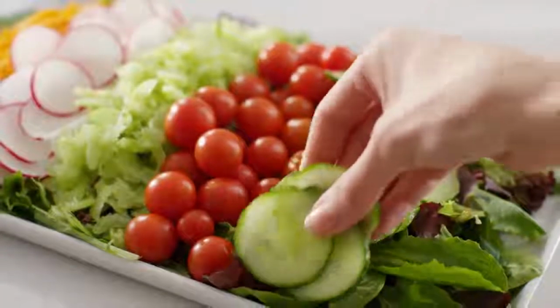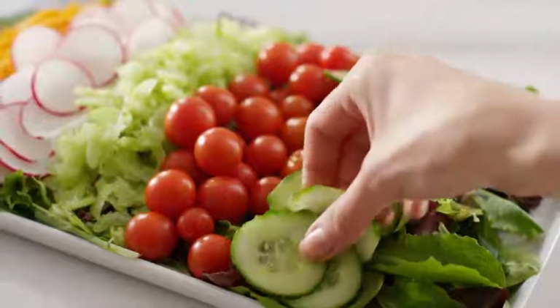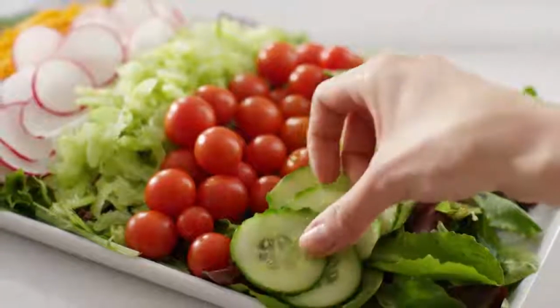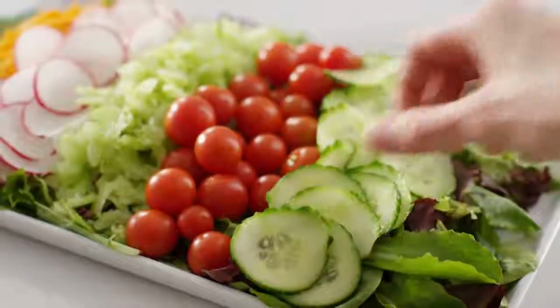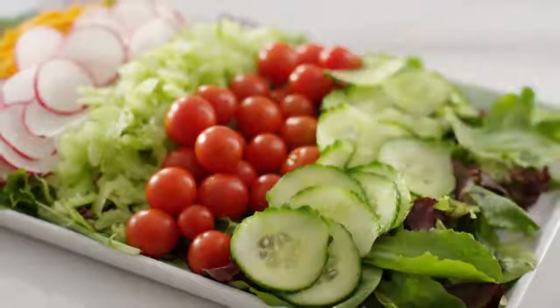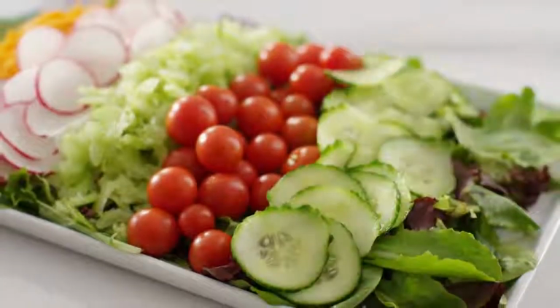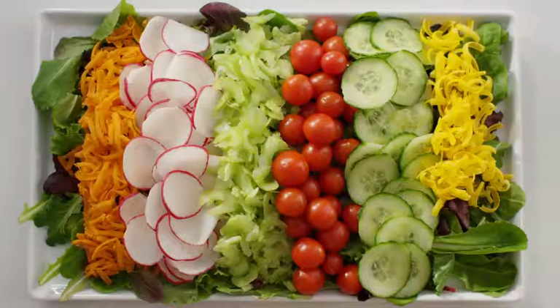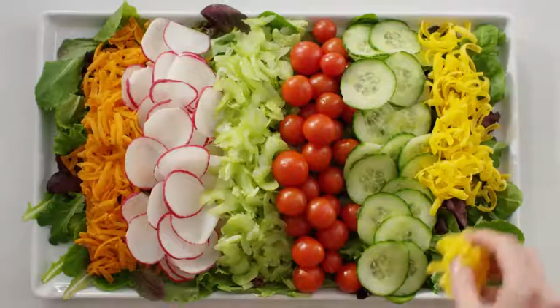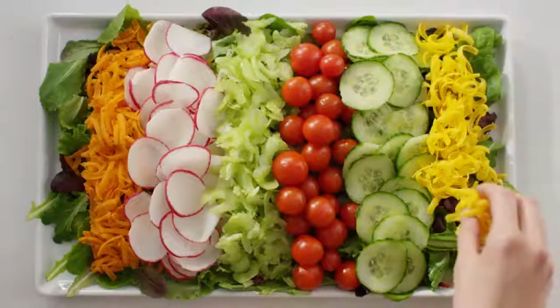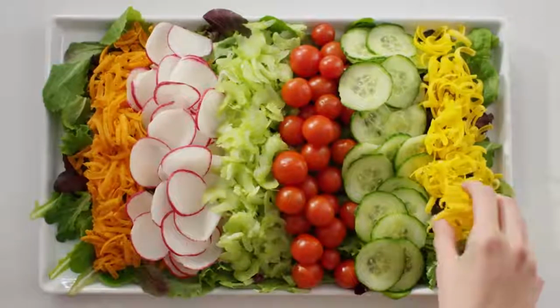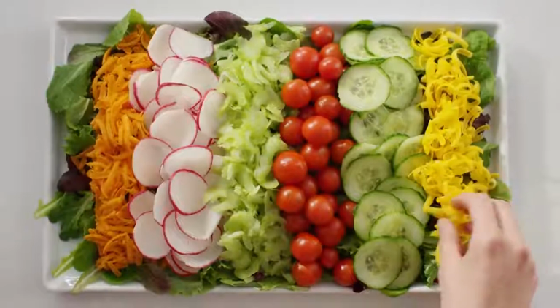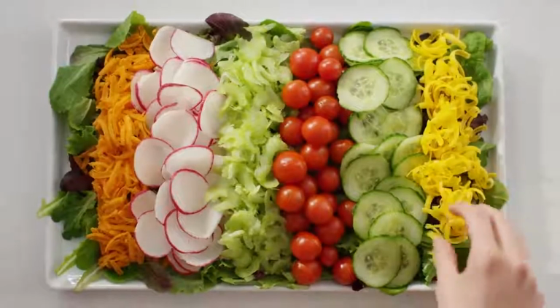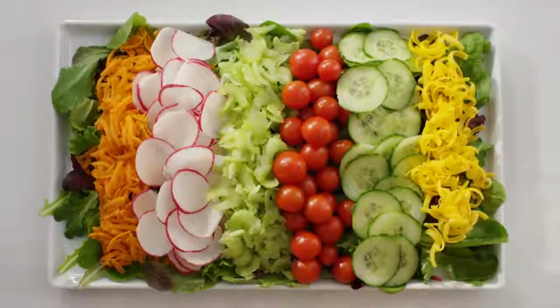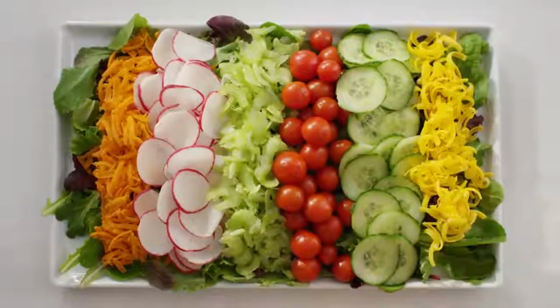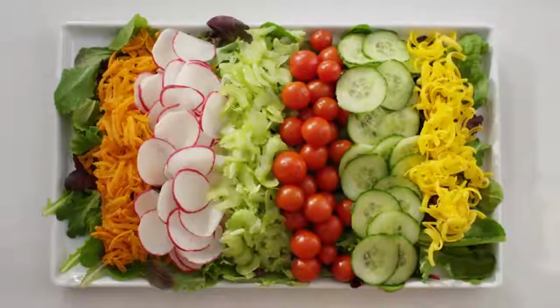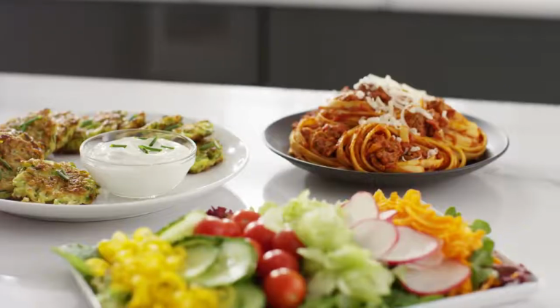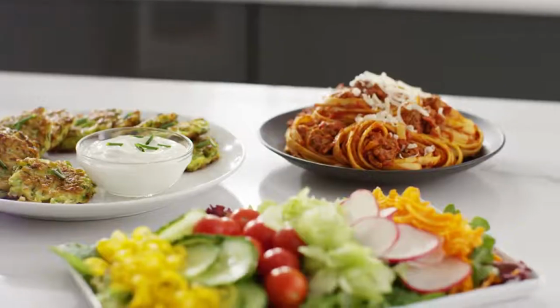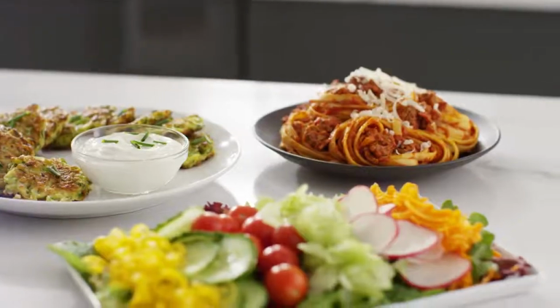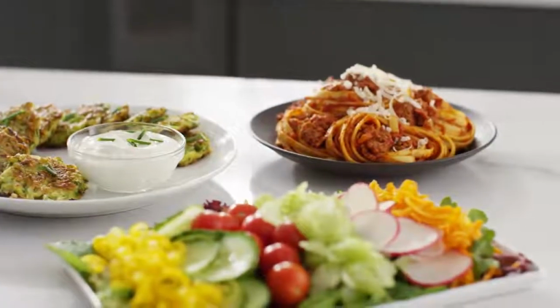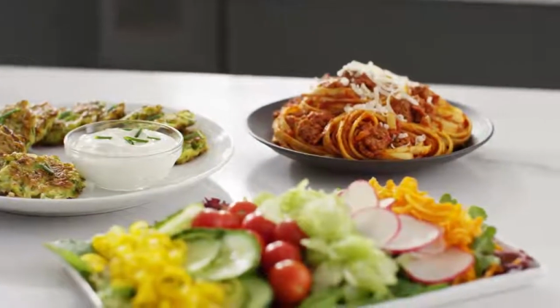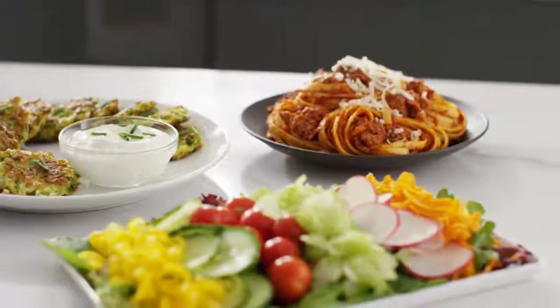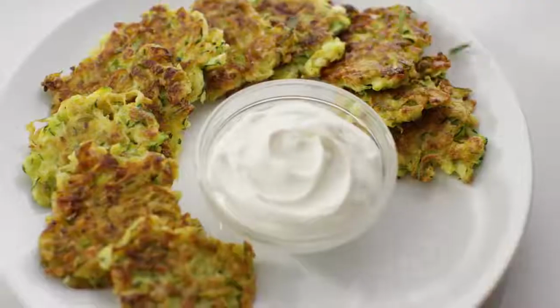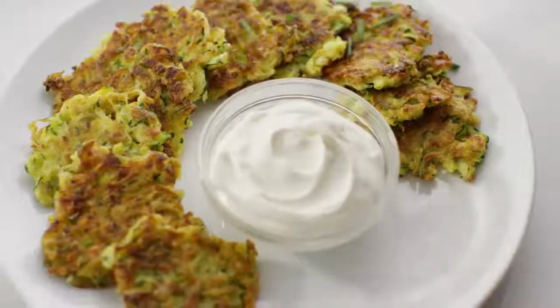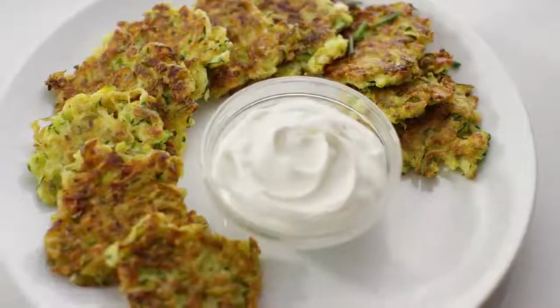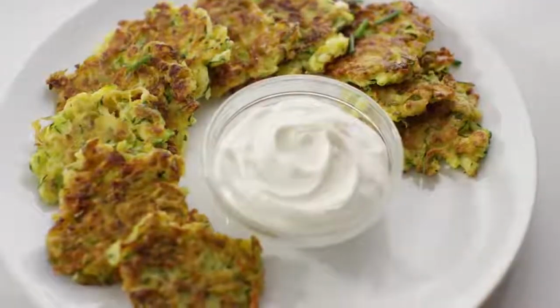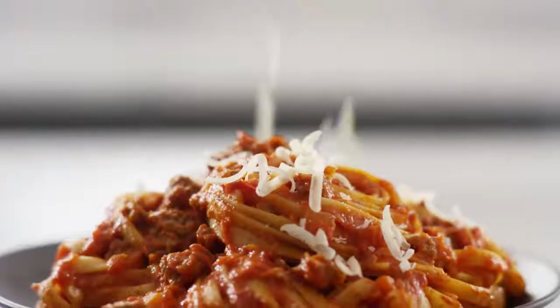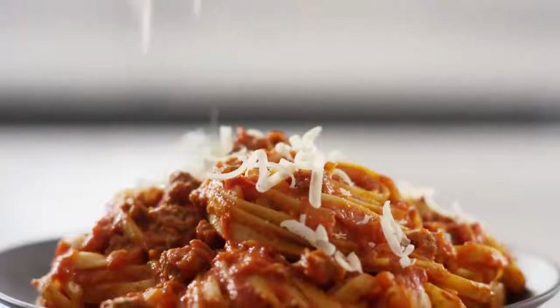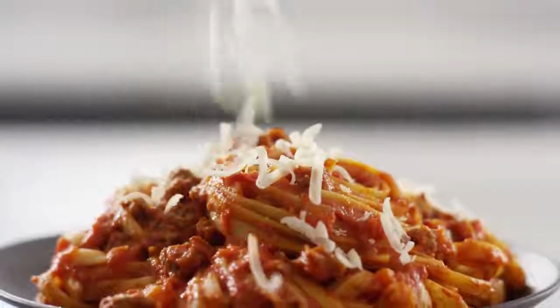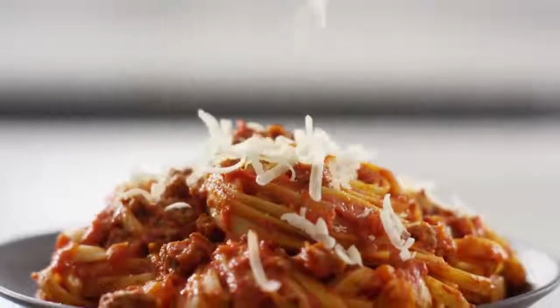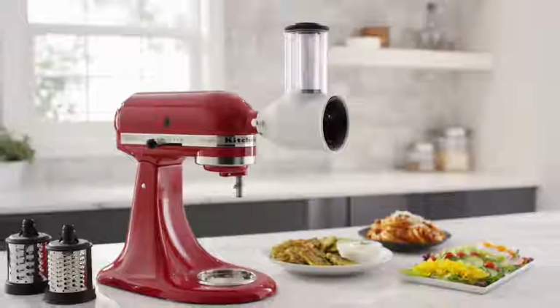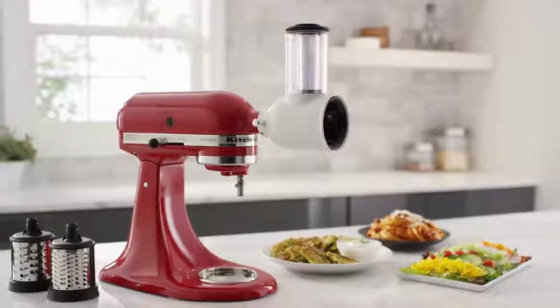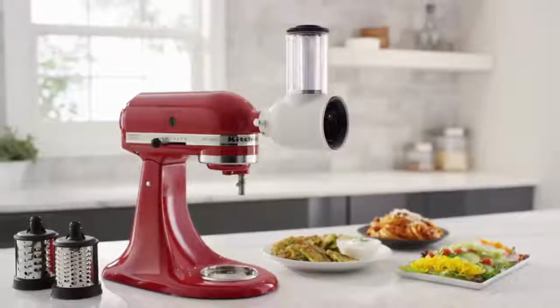The Fresh Prep Slicer Shredder attachment — the quick and easy way to slice and shred fresh ingredients. From KitchenAid.